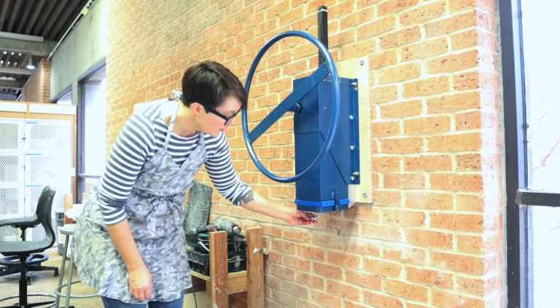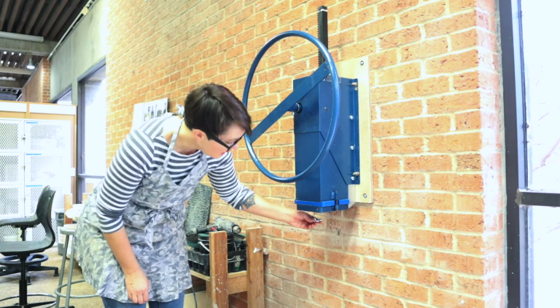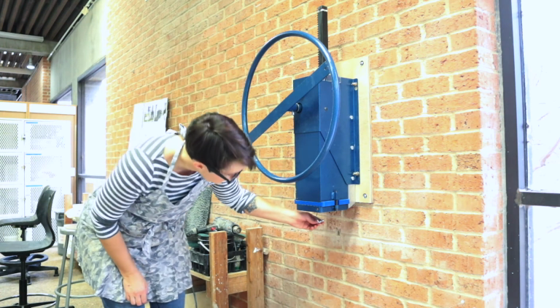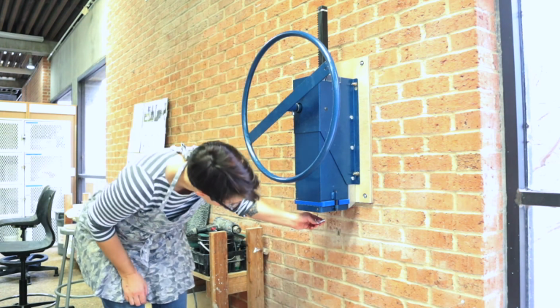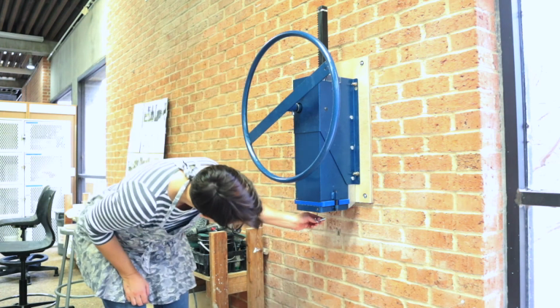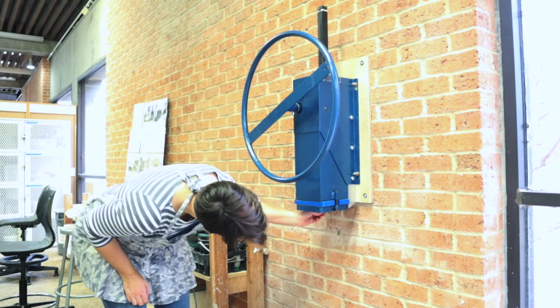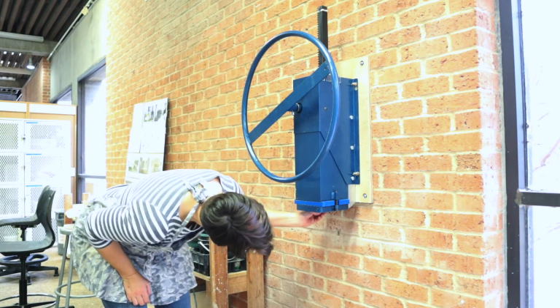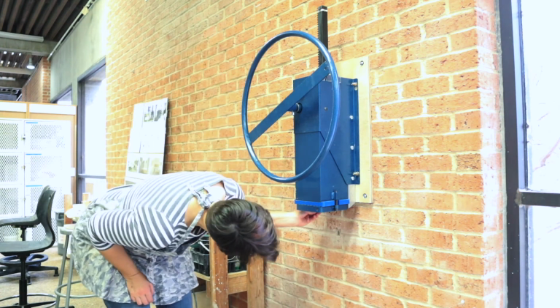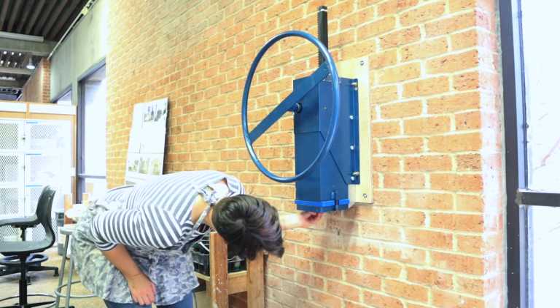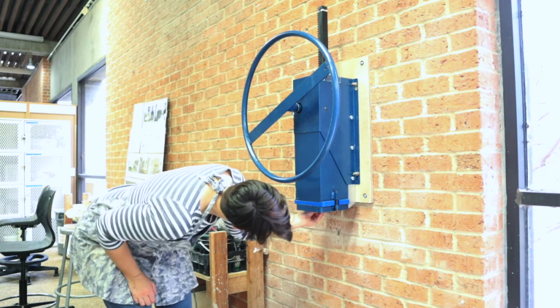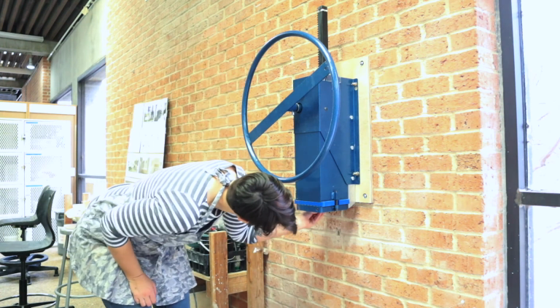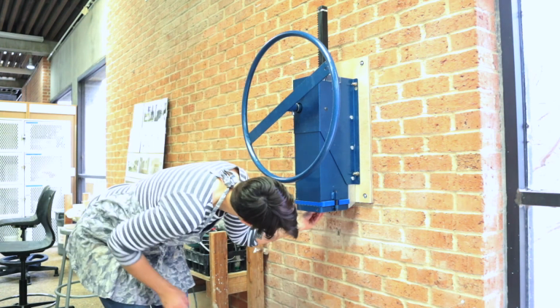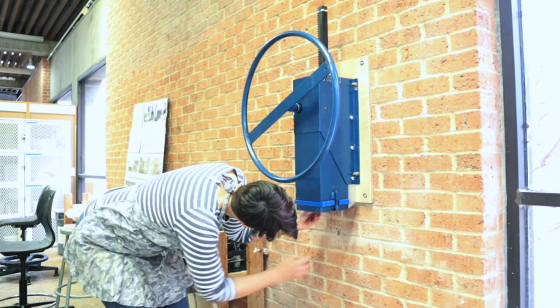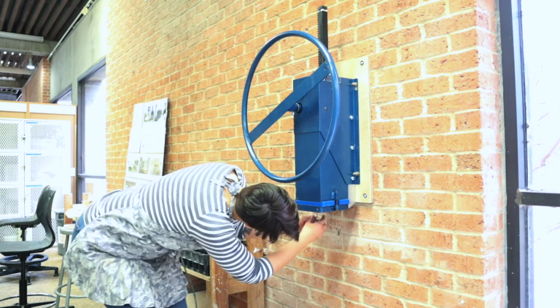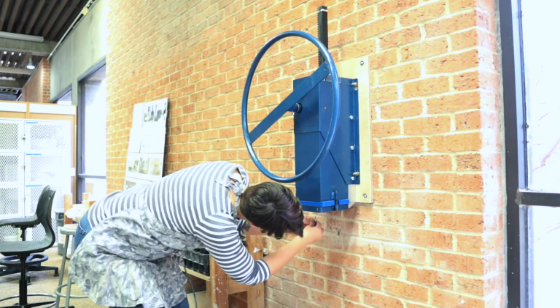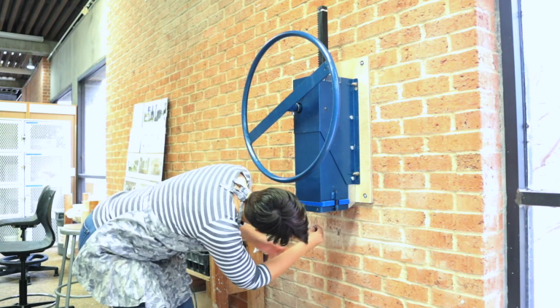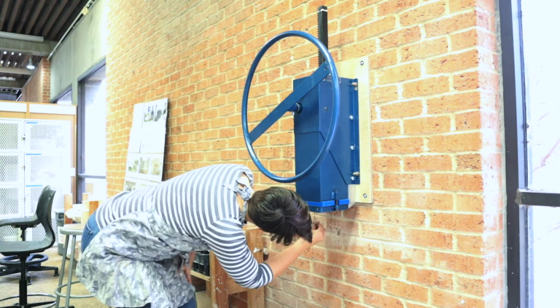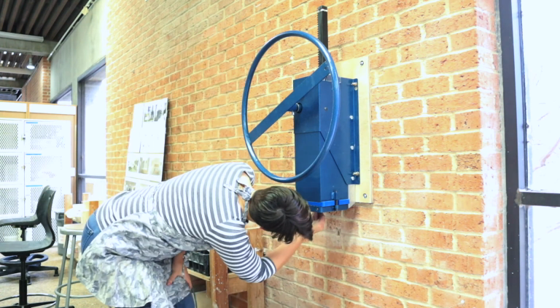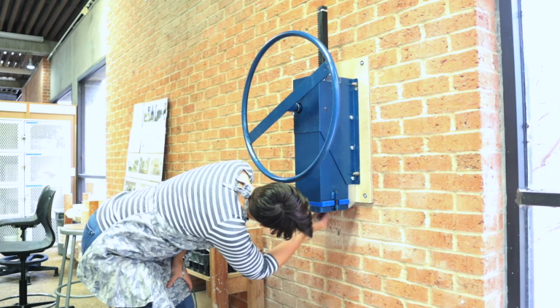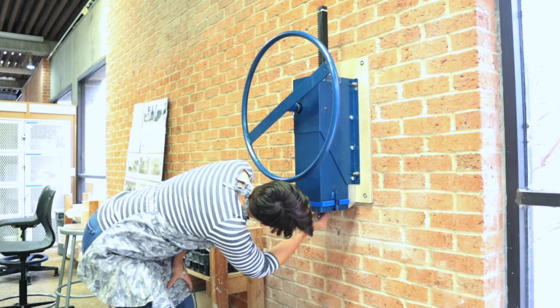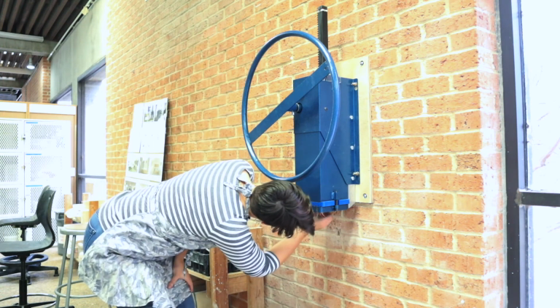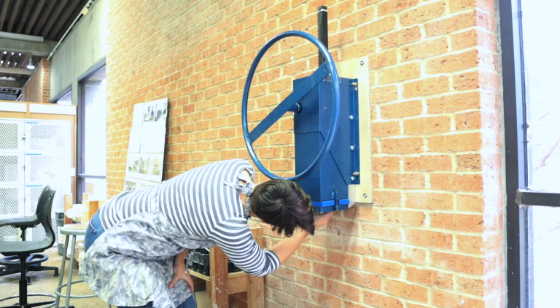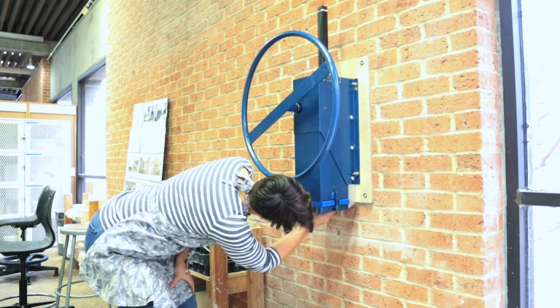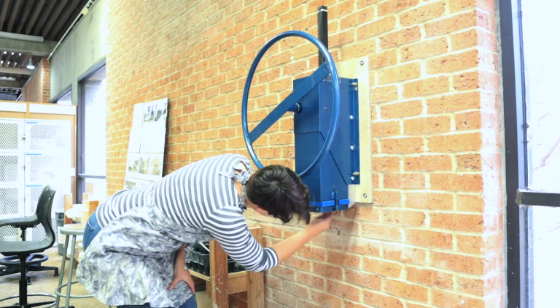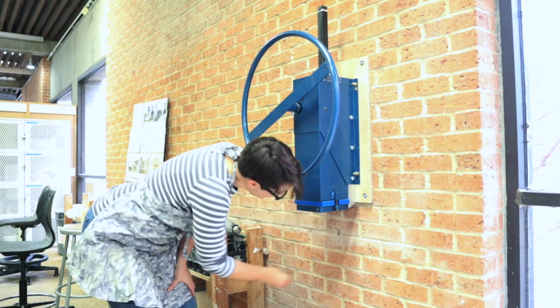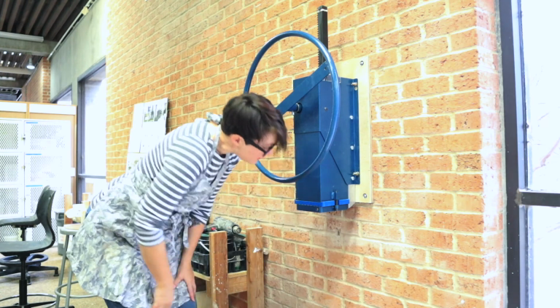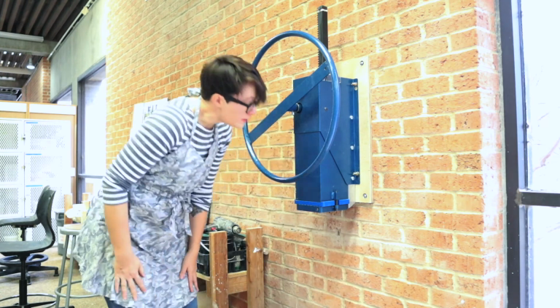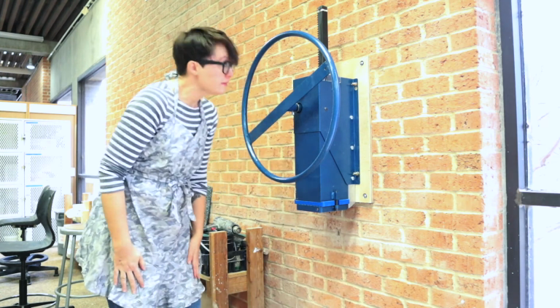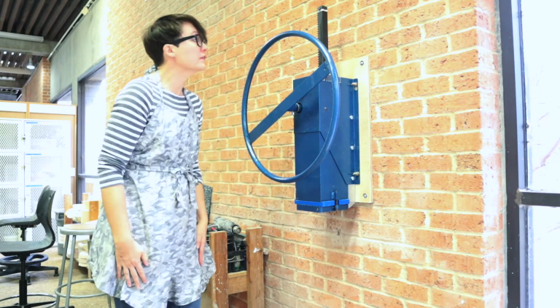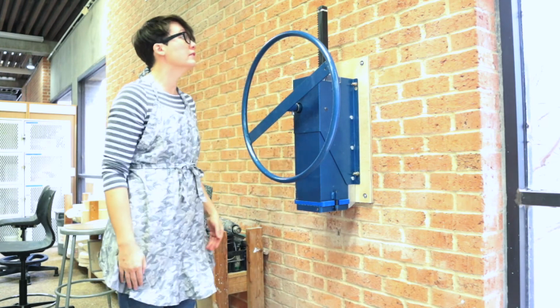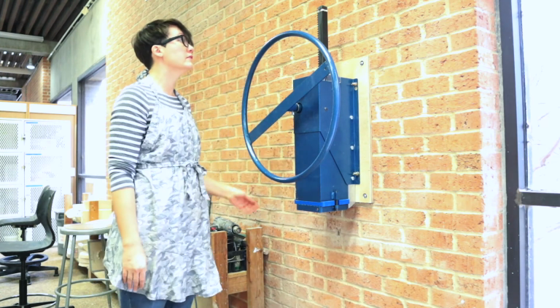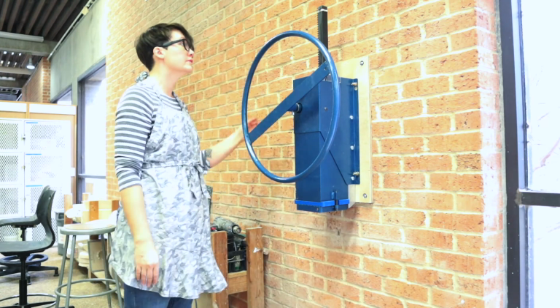Thanks for watching this demonstration. If you have any questions, please ask your instructor or lab technician.